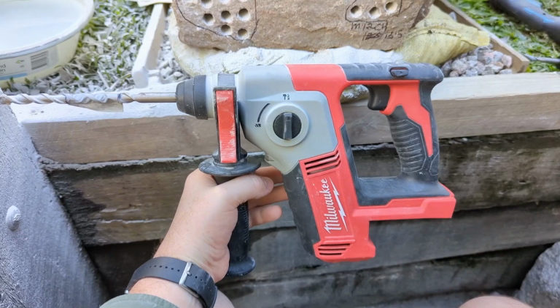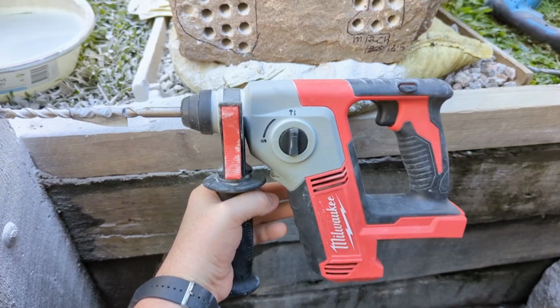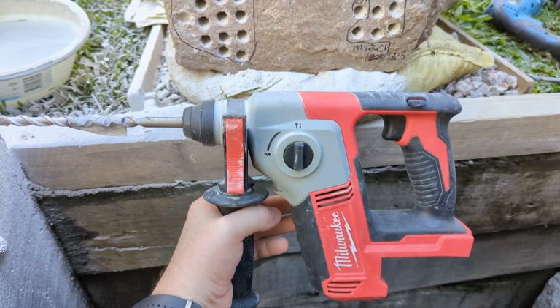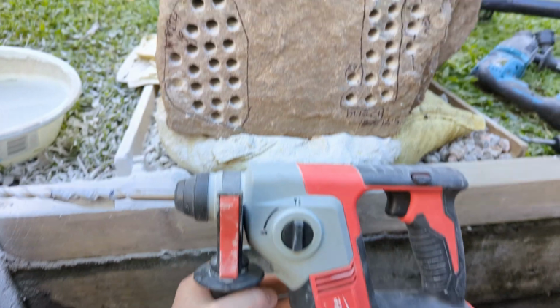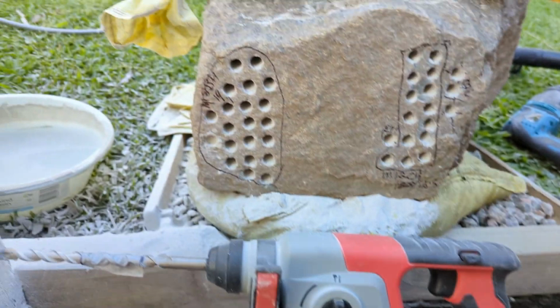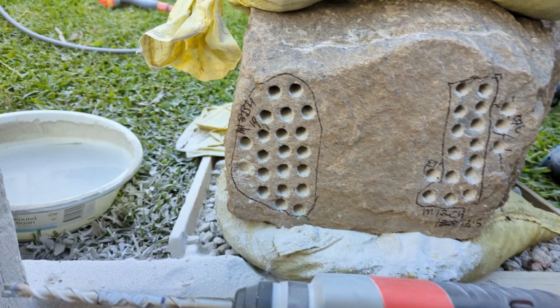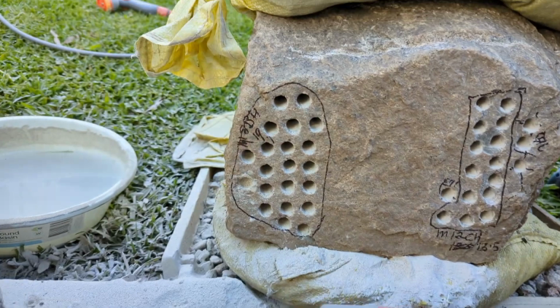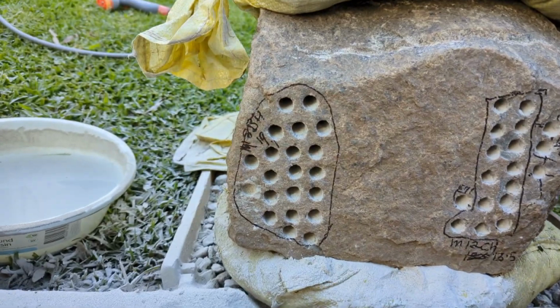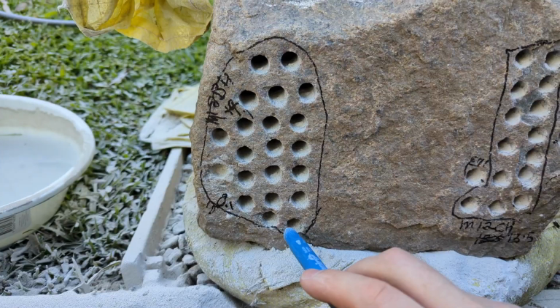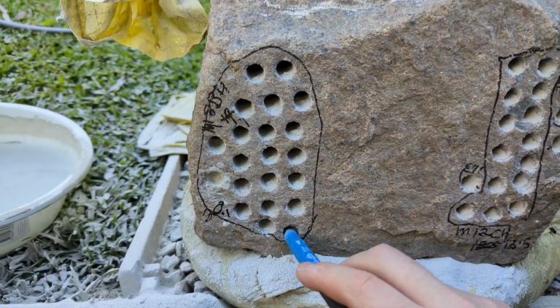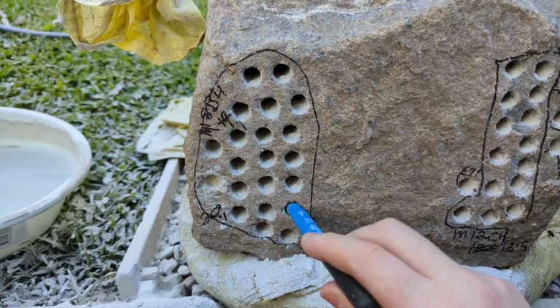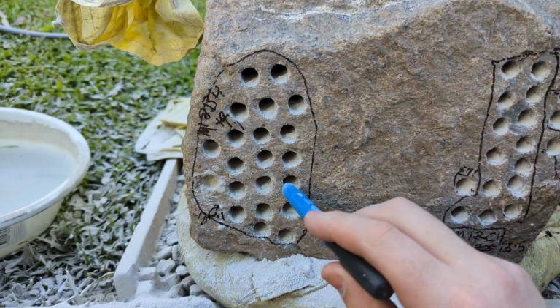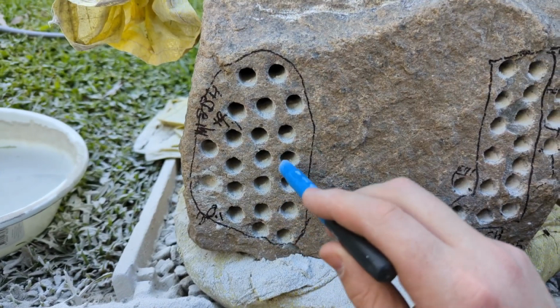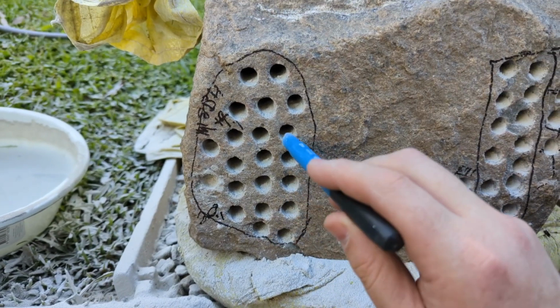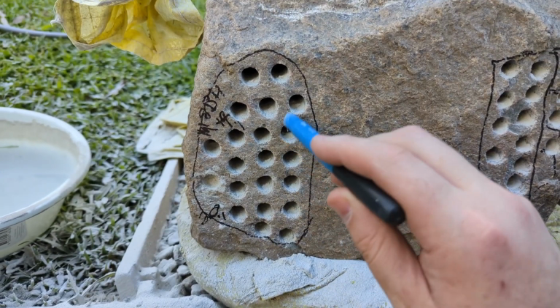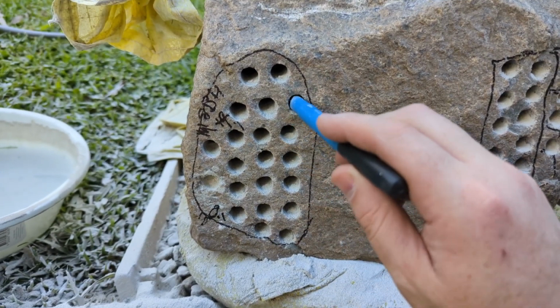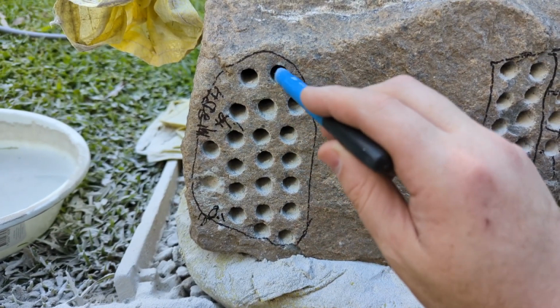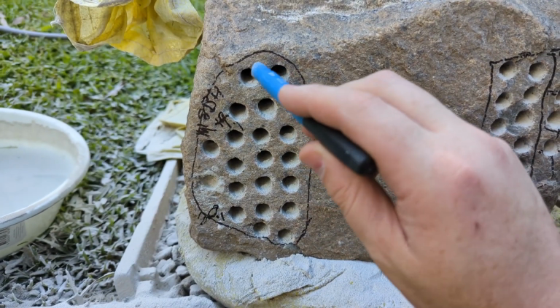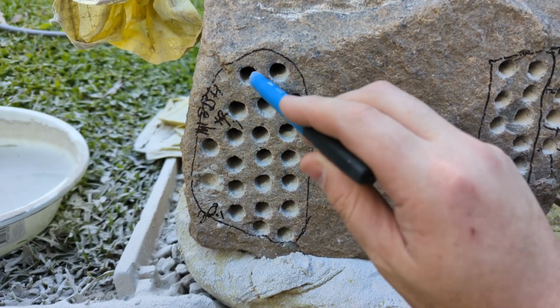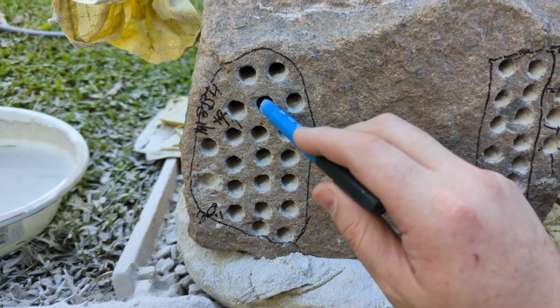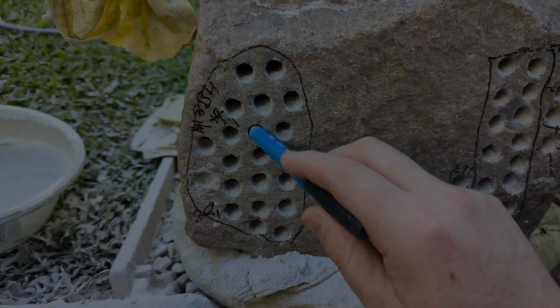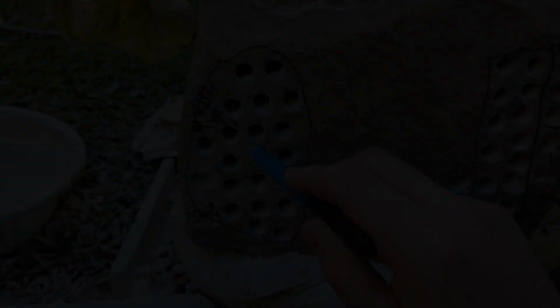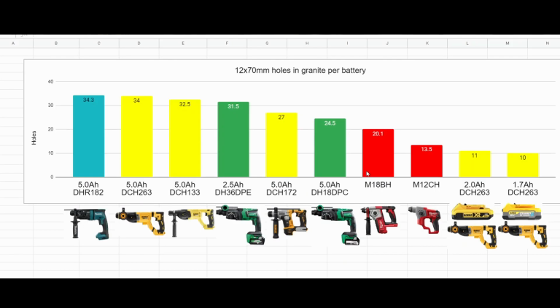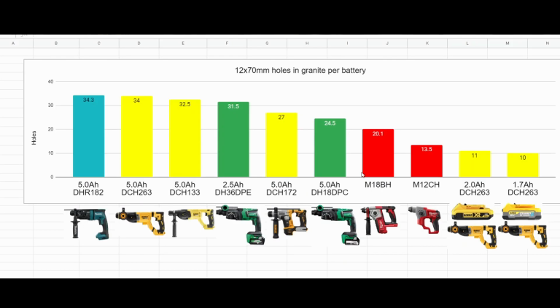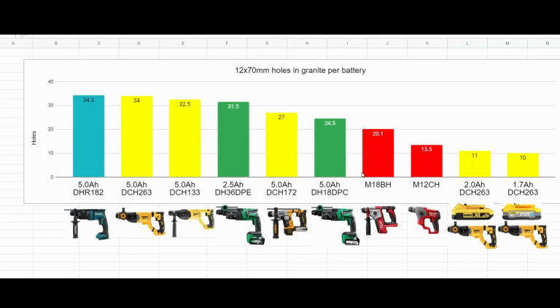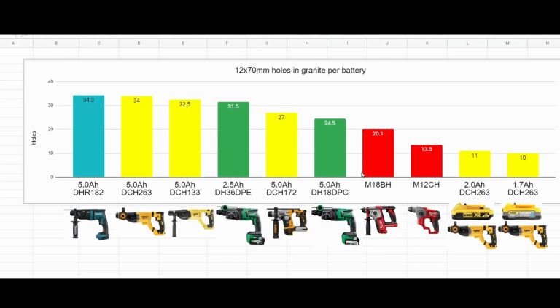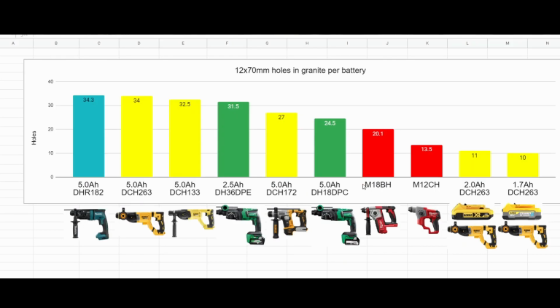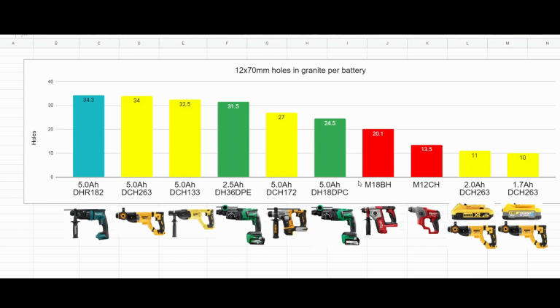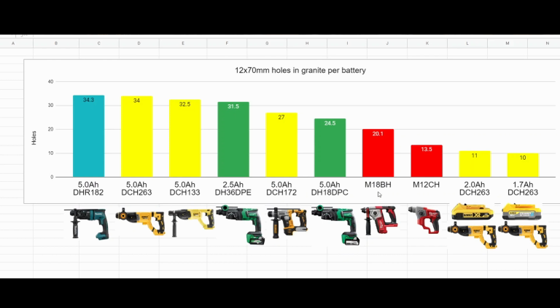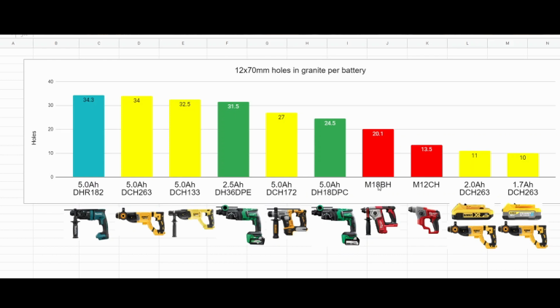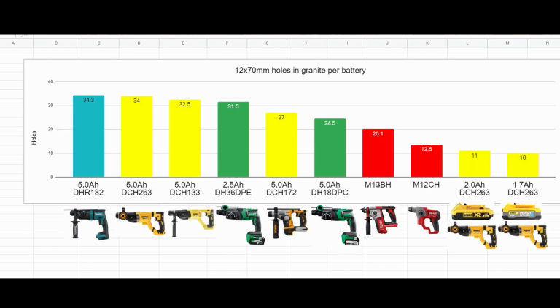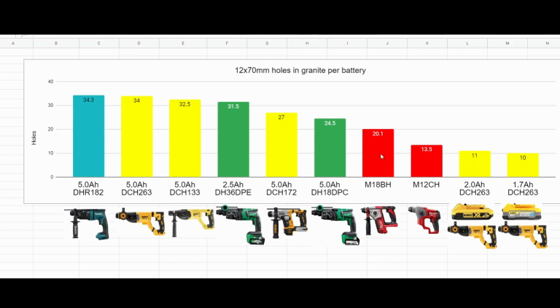The M18BH did very well — 10 holes. All righty, very nicely done.